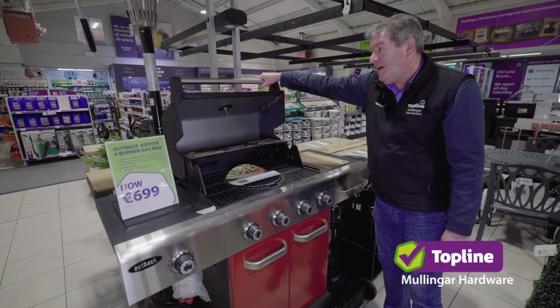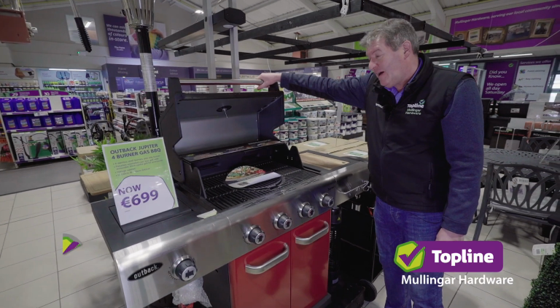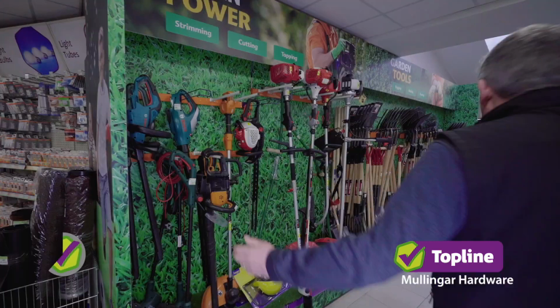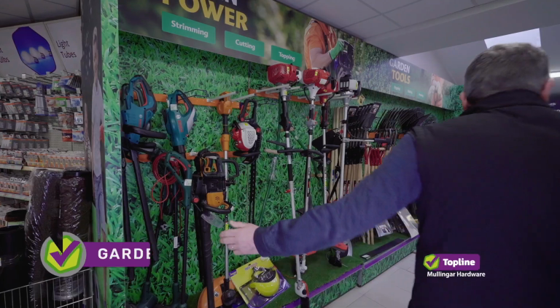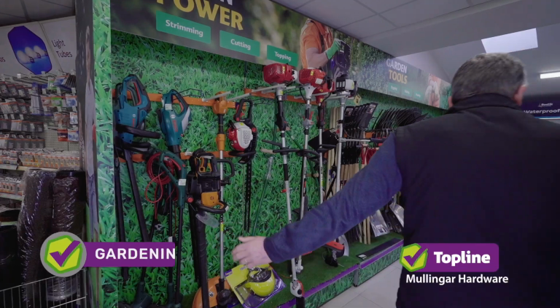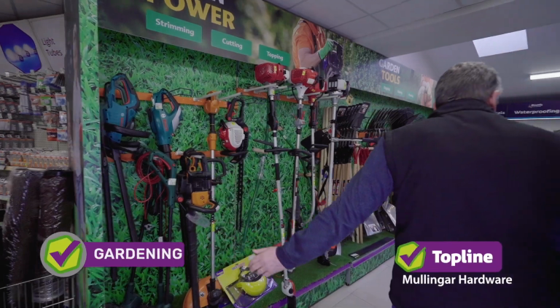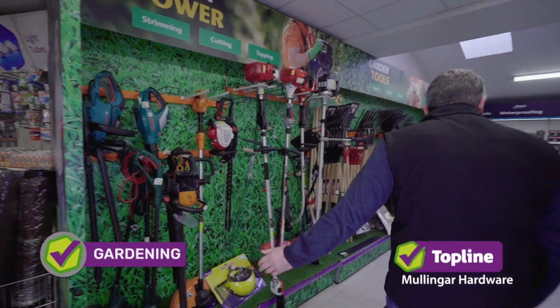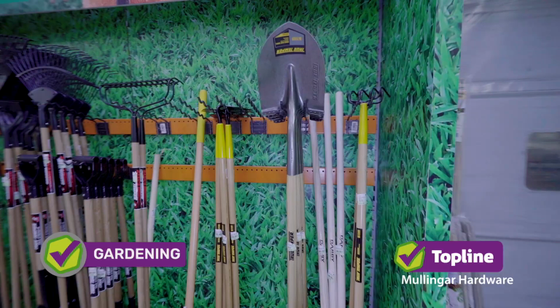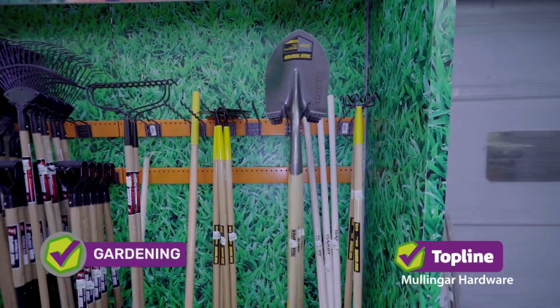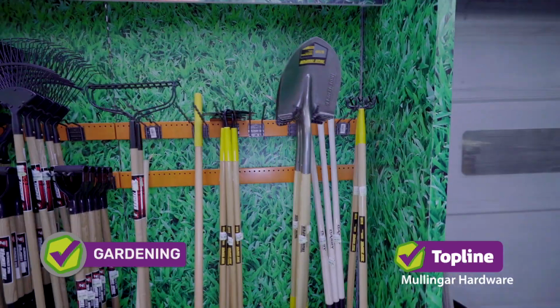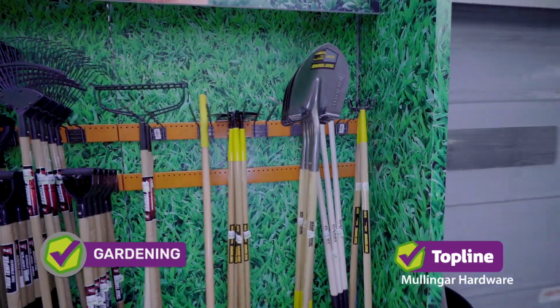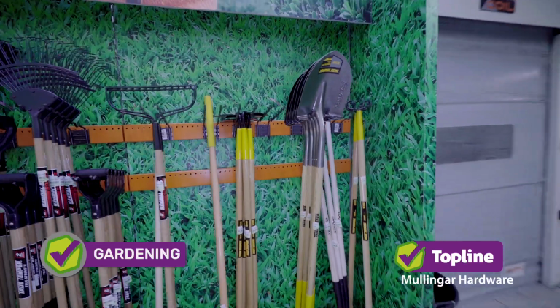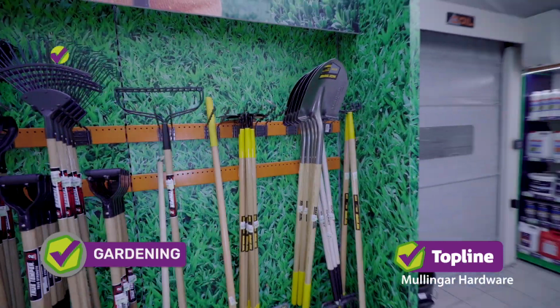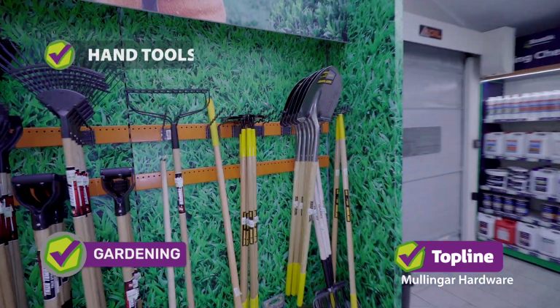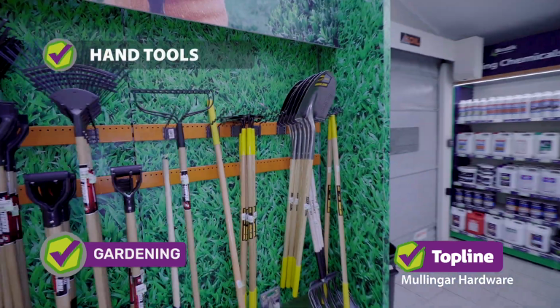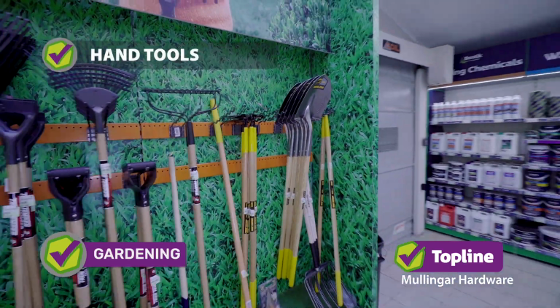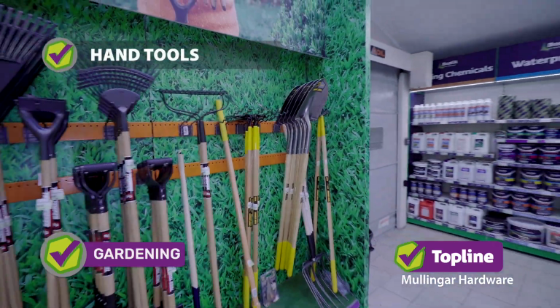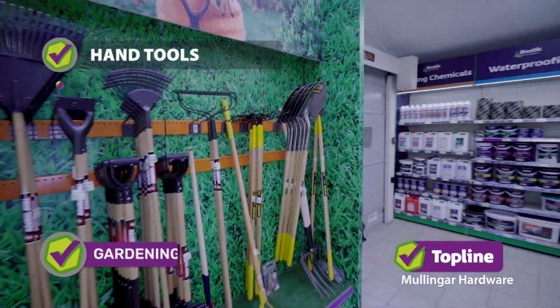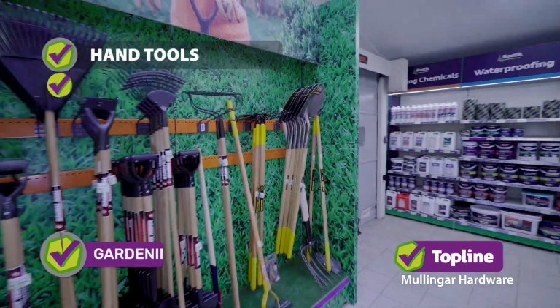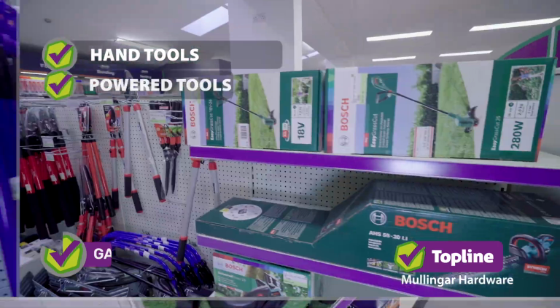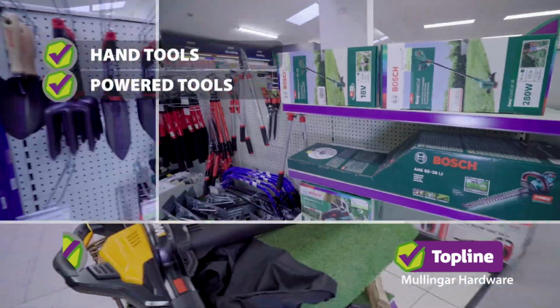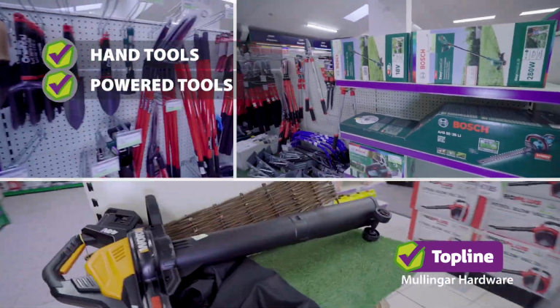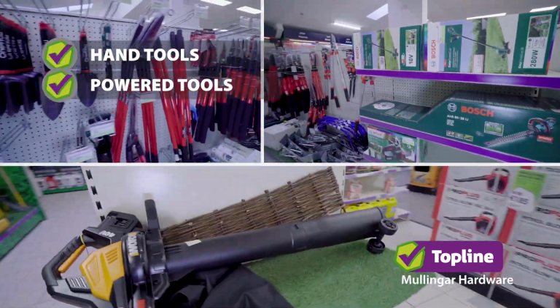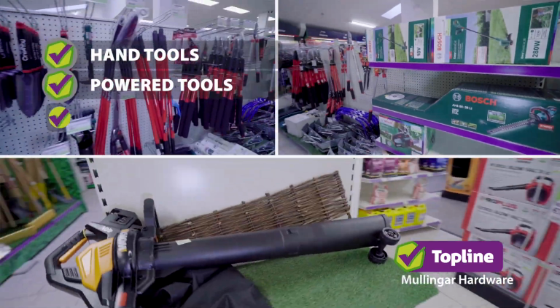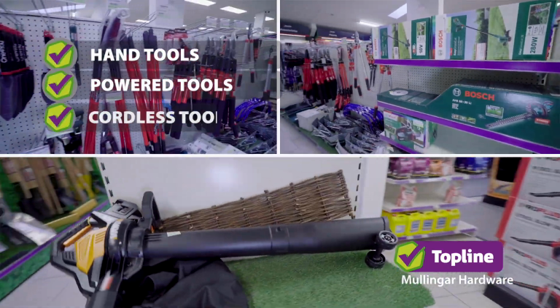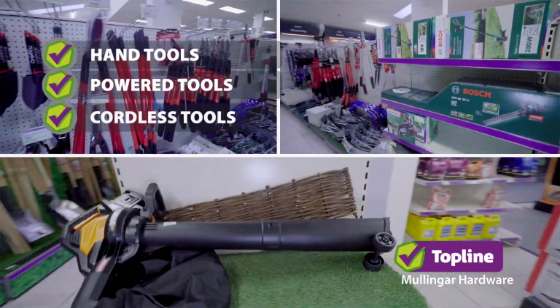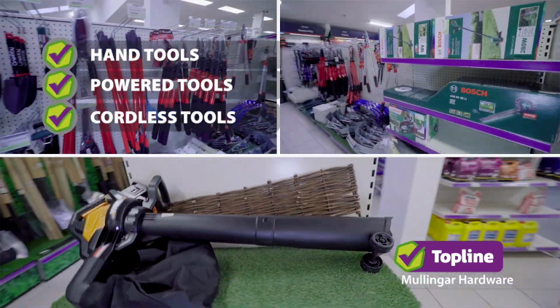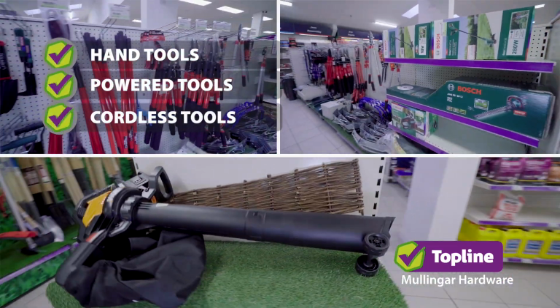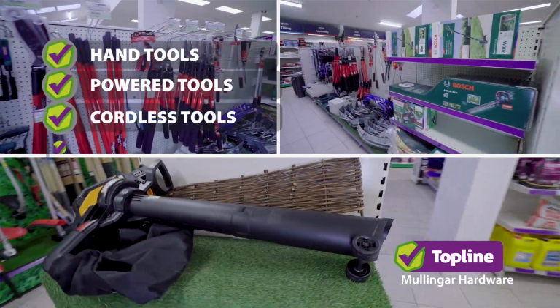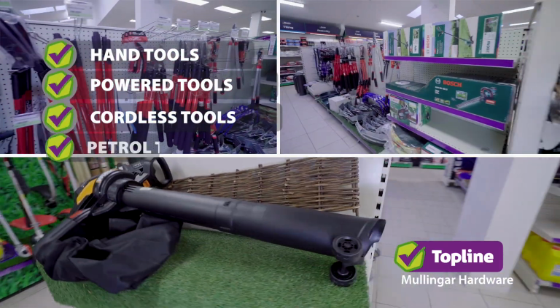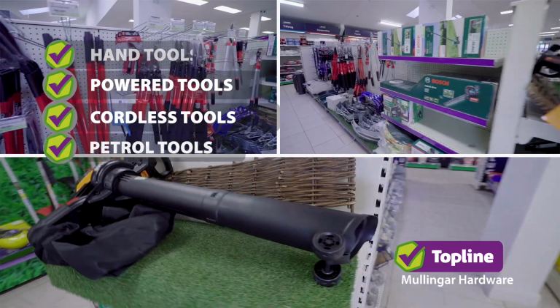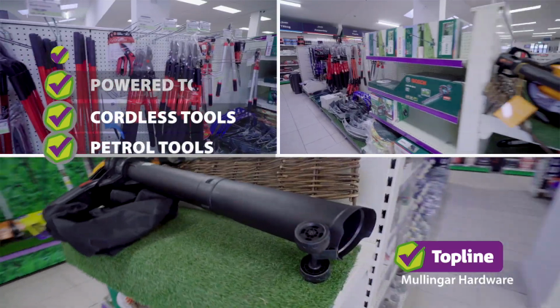The gardening department — tools first of all. Manual hand tools, power, cordless and petrol.